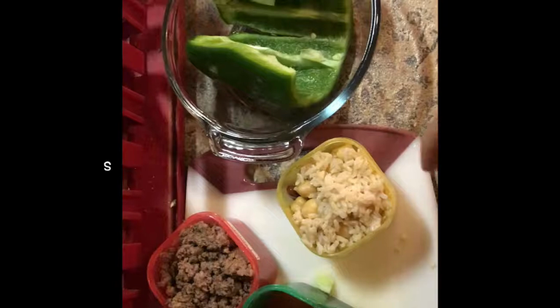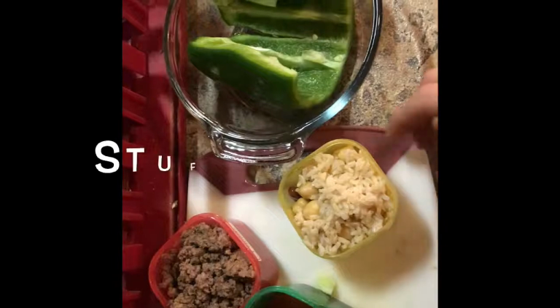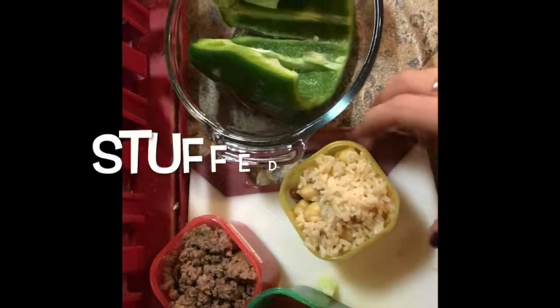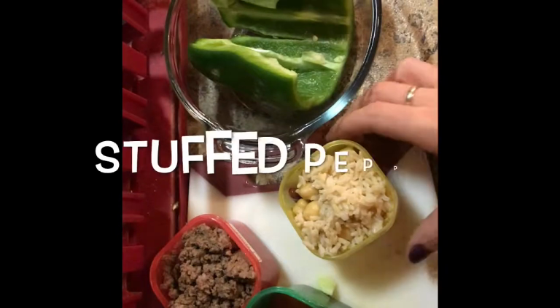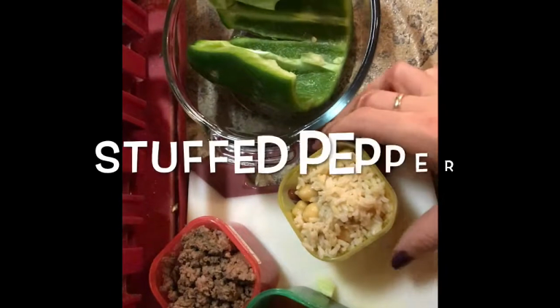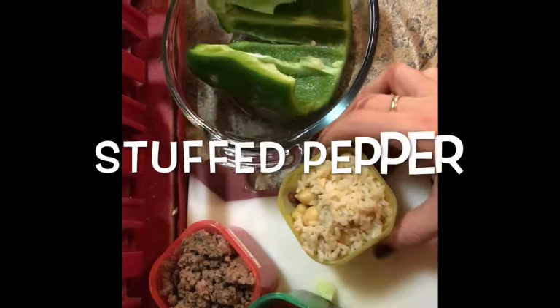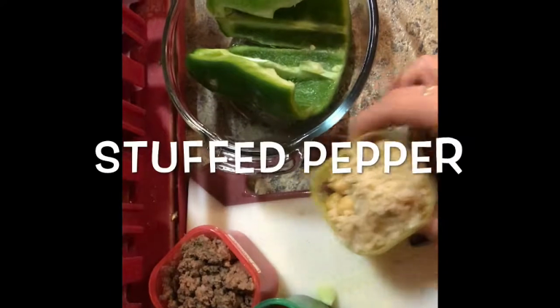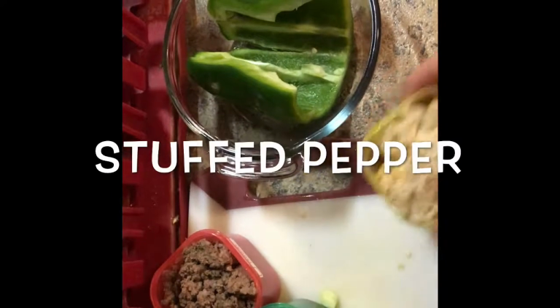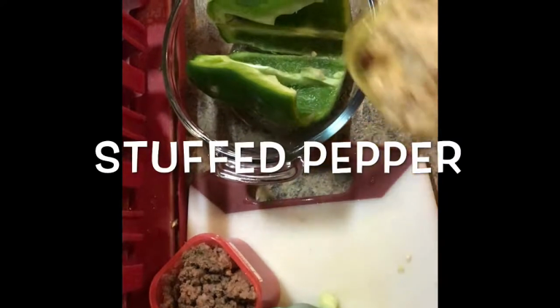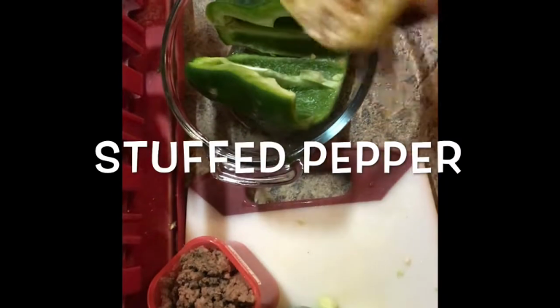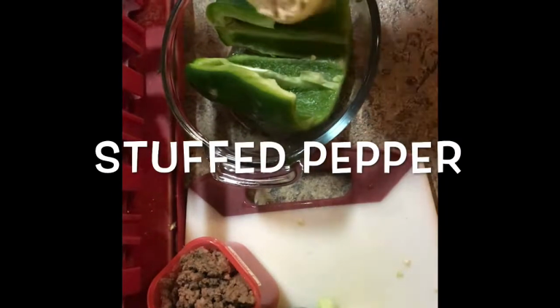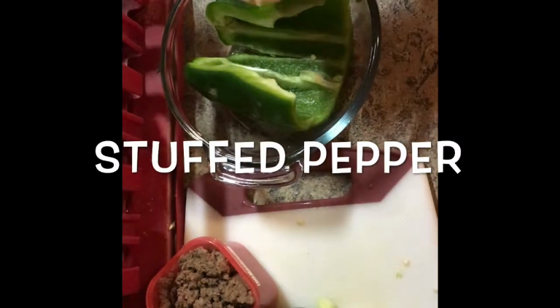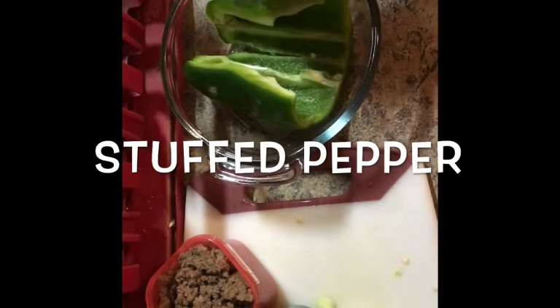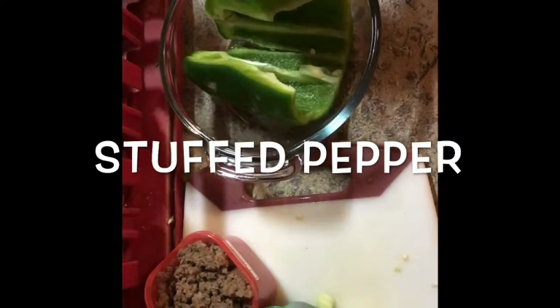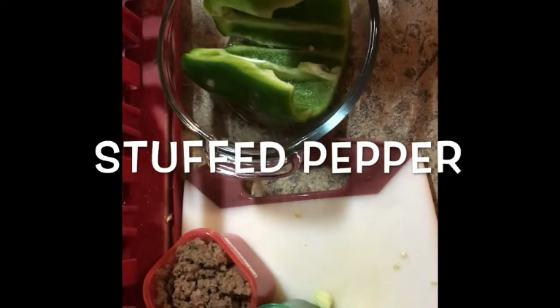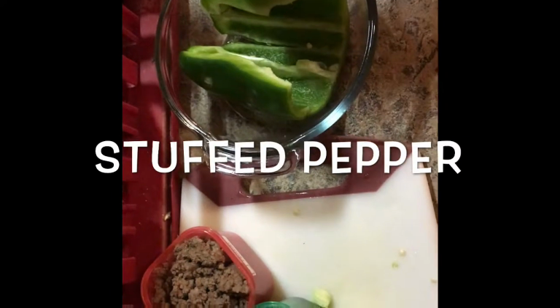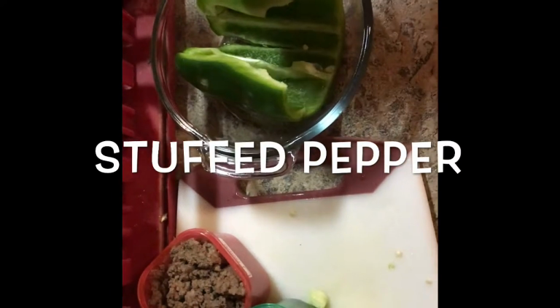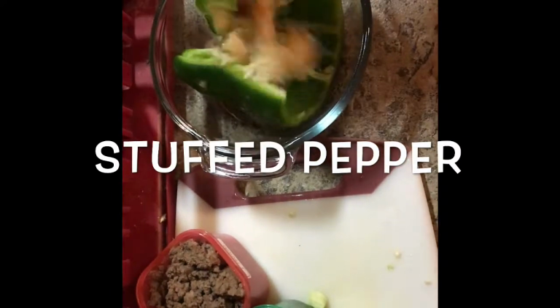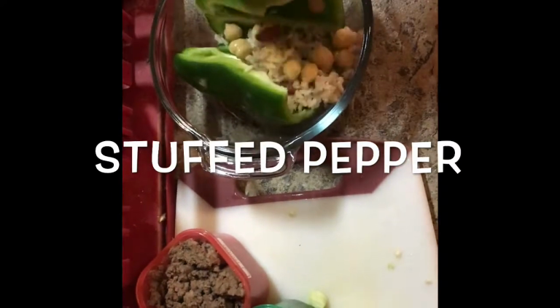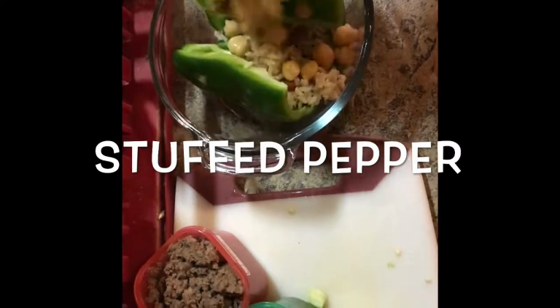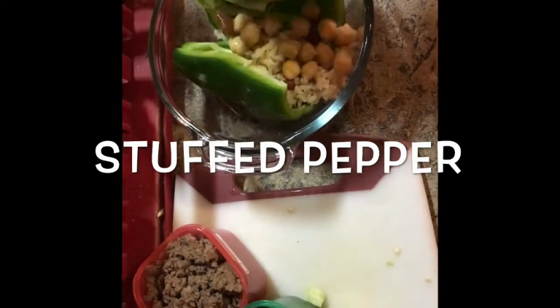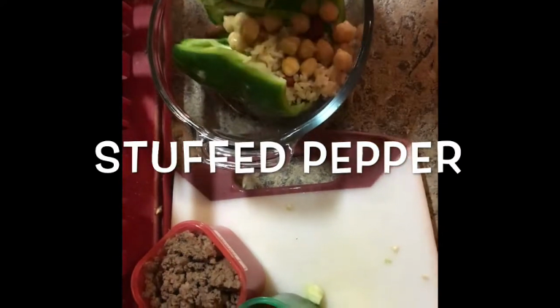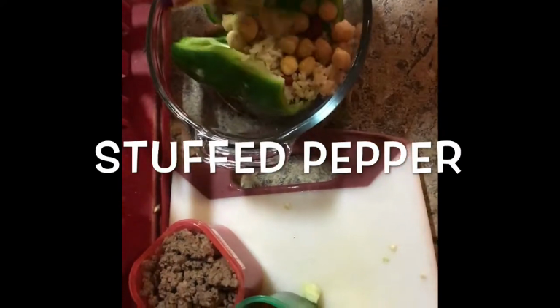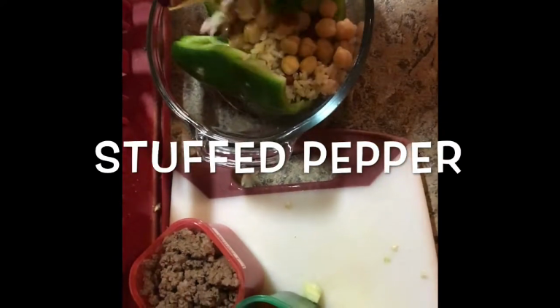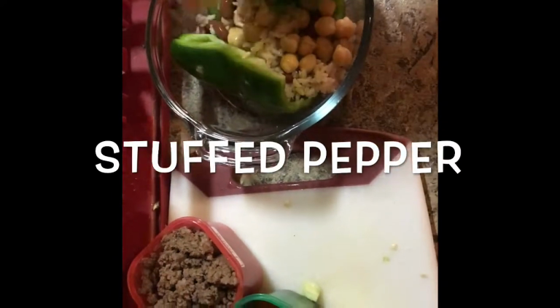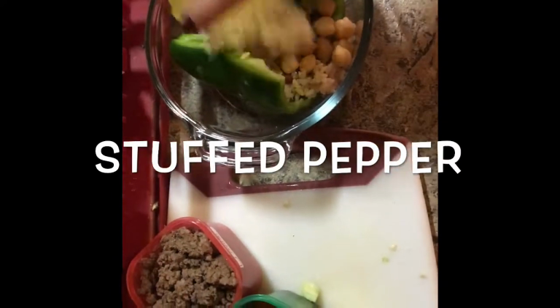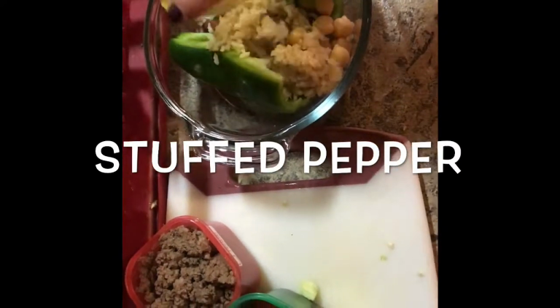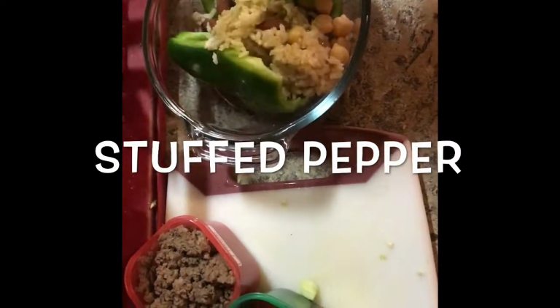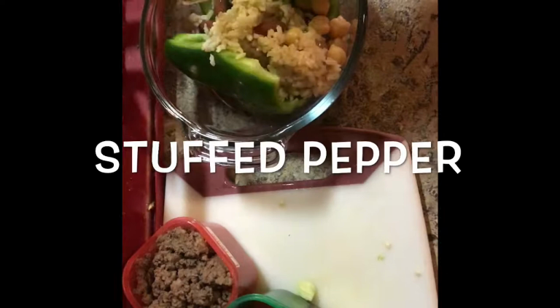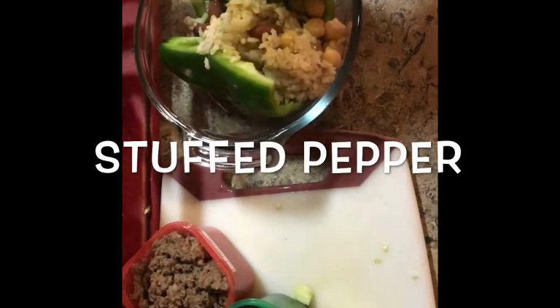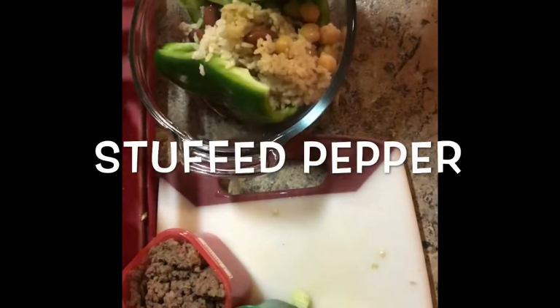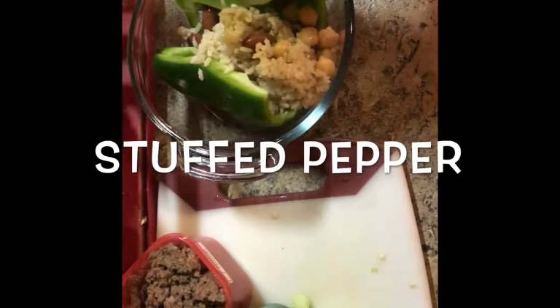Hey guys, so I wanted to show you how I made stuffed peppers. I cooked up some rice and added some beans. That was my yellow container.